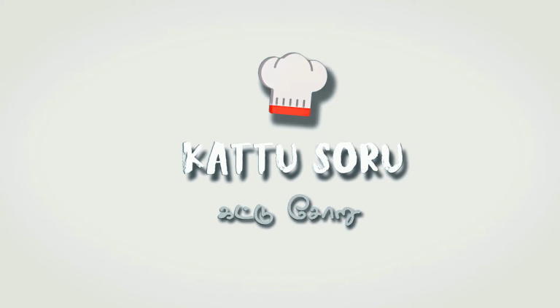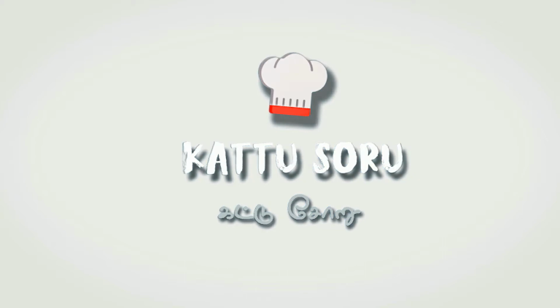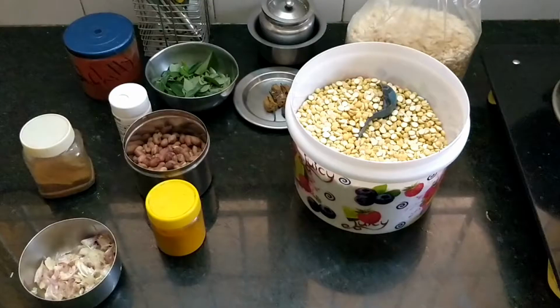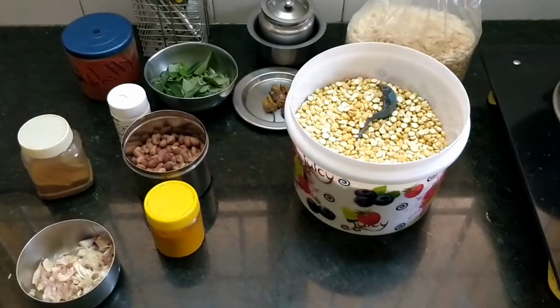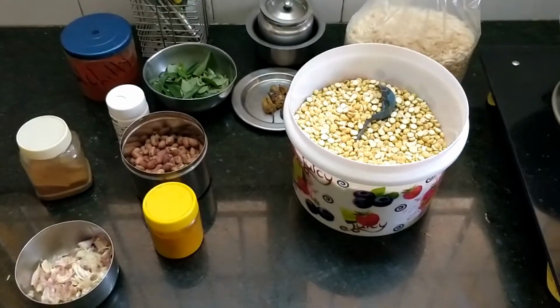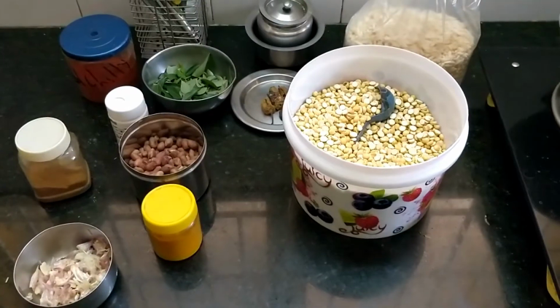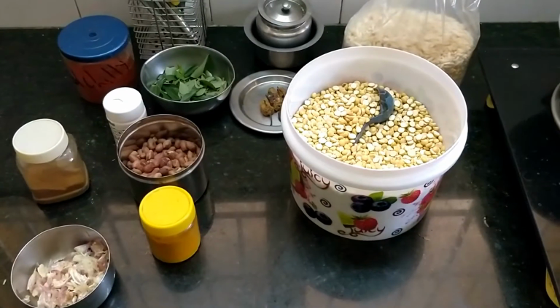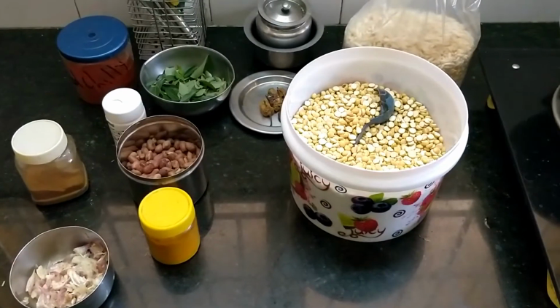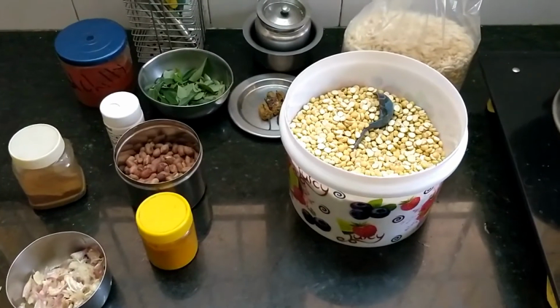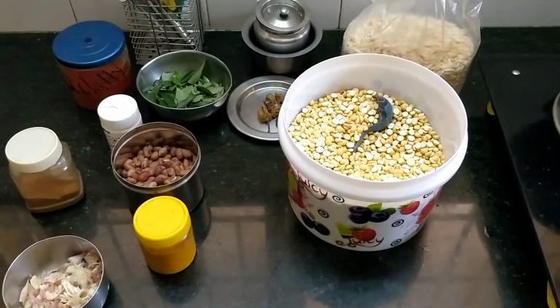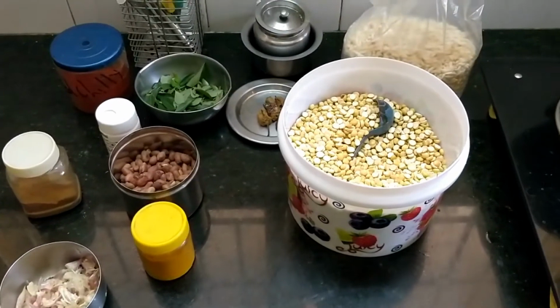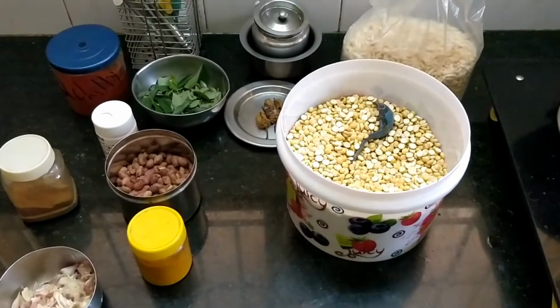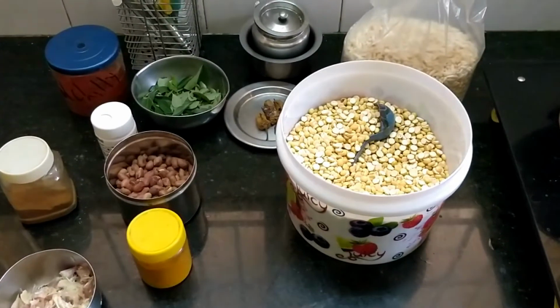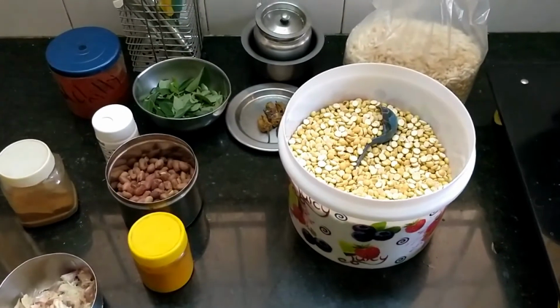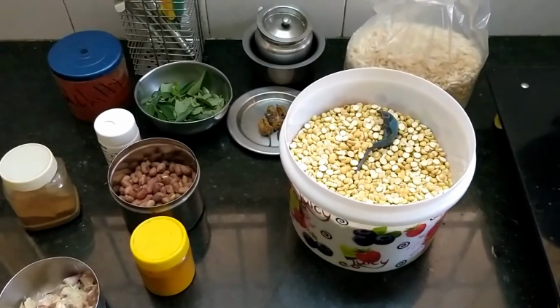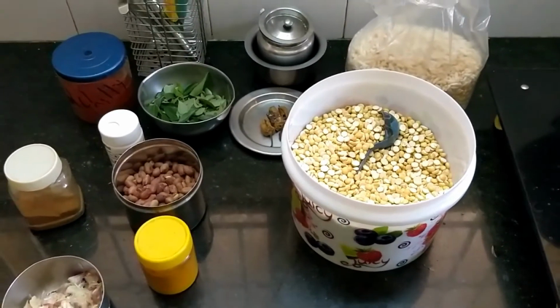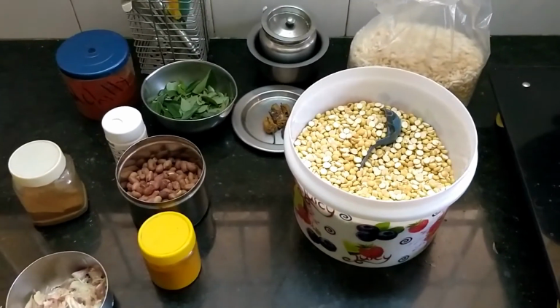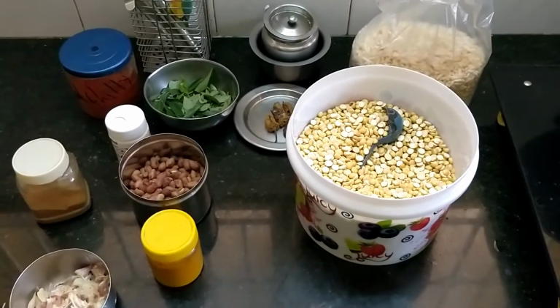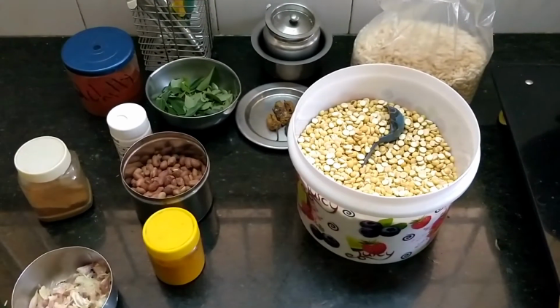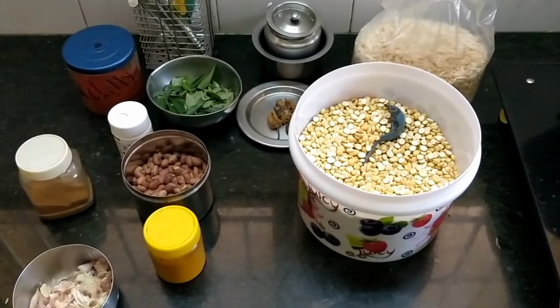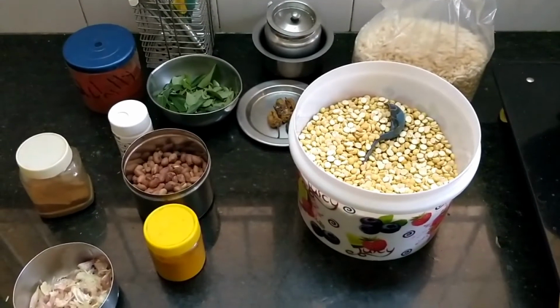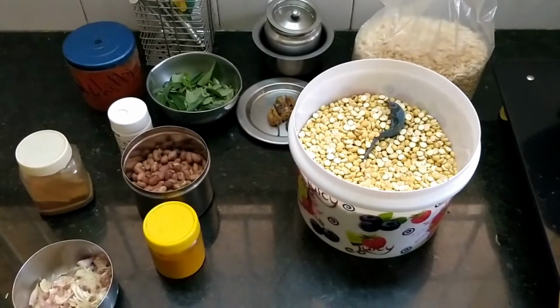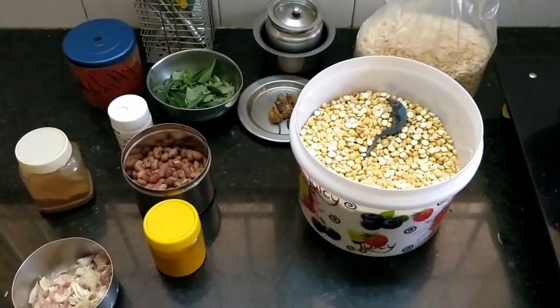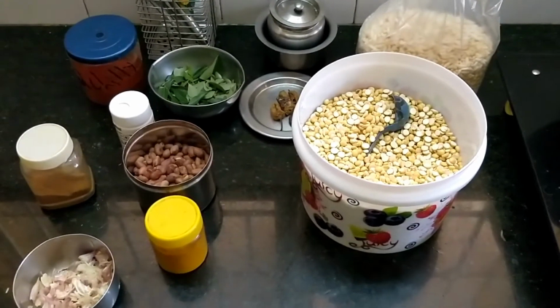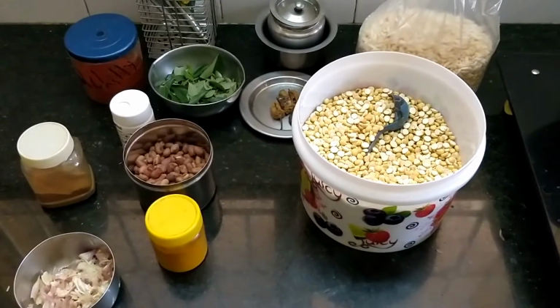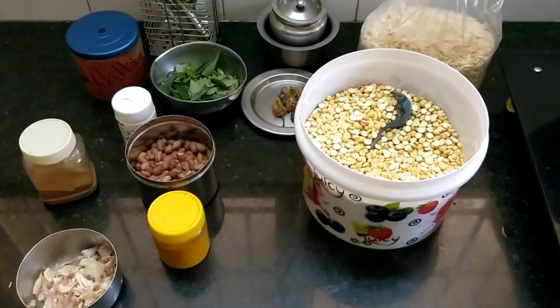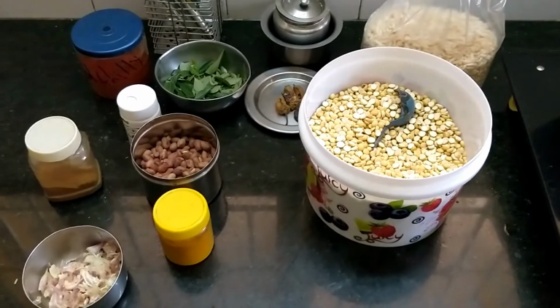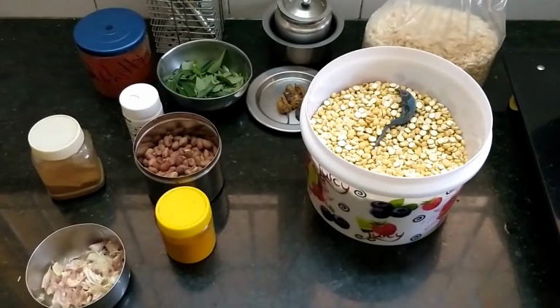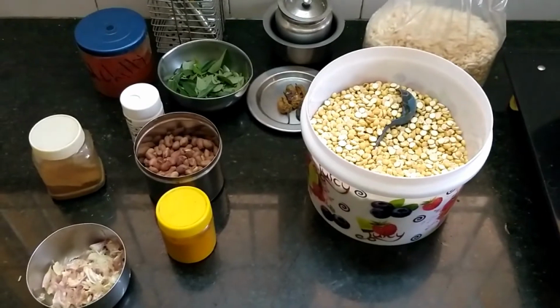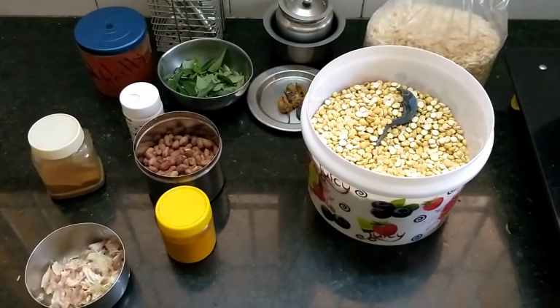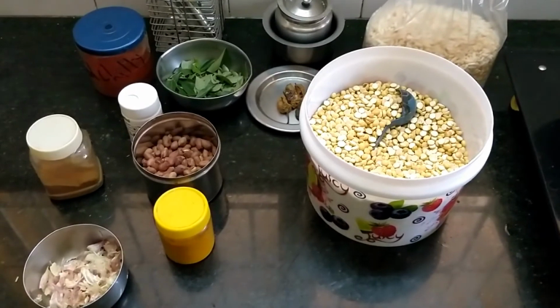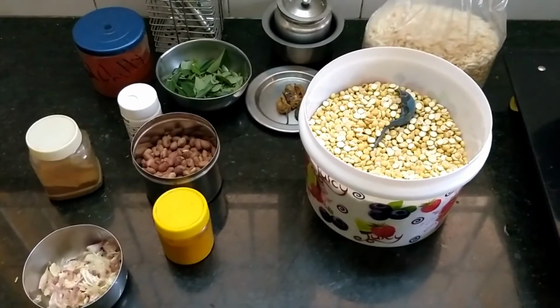Hello friends! Welcome to Cuttasoro Channel. This is a snack recipe.